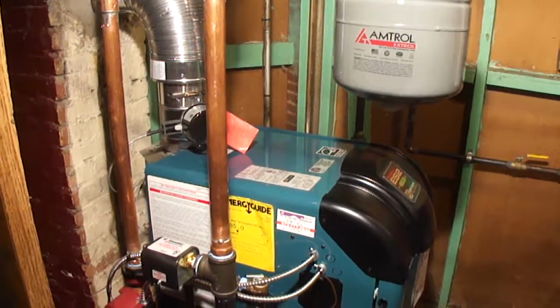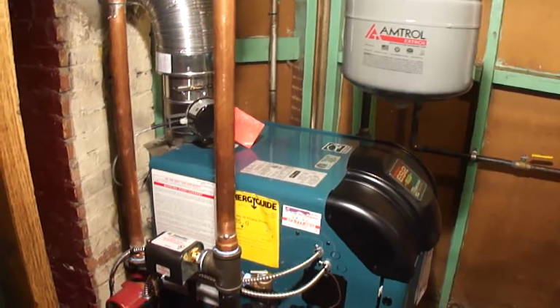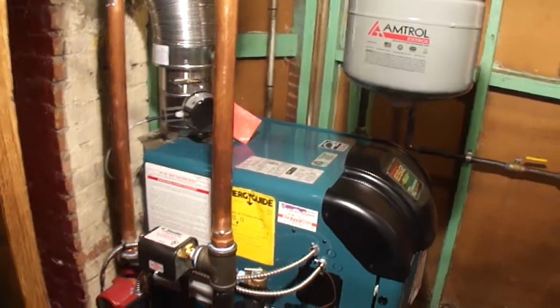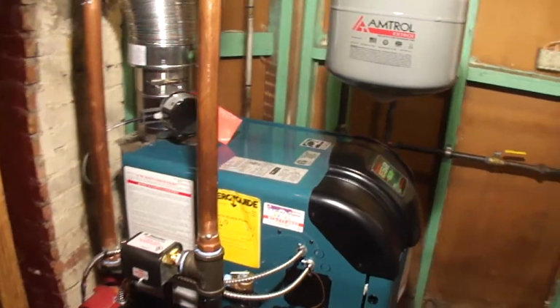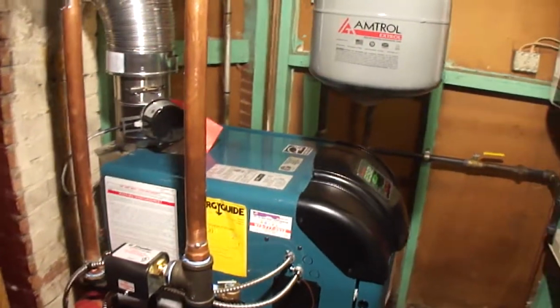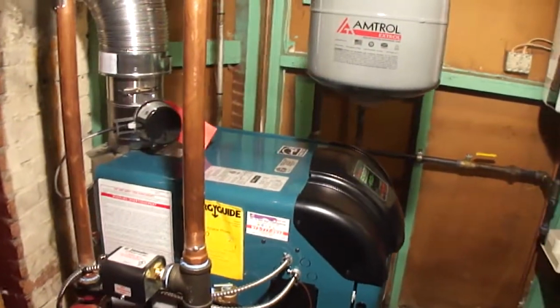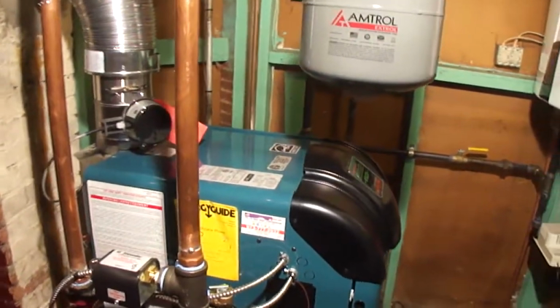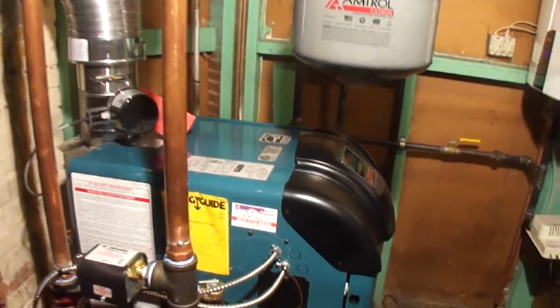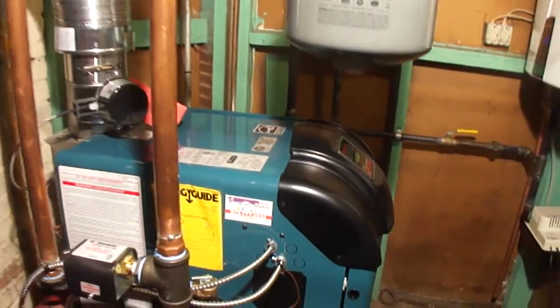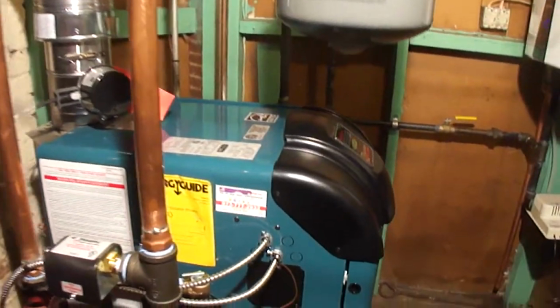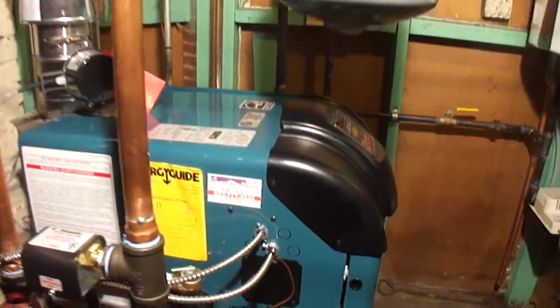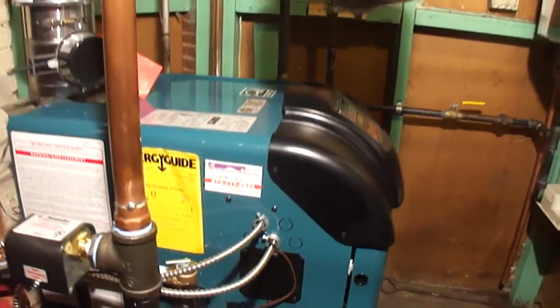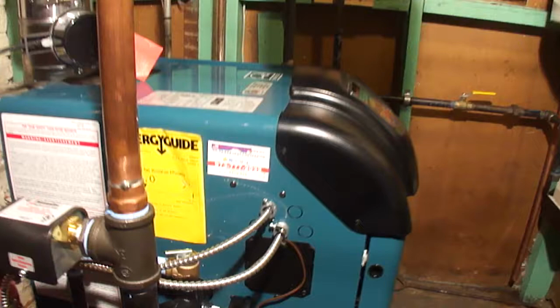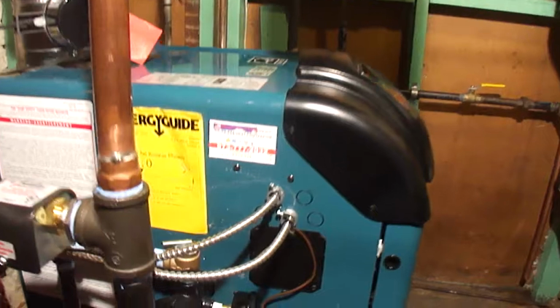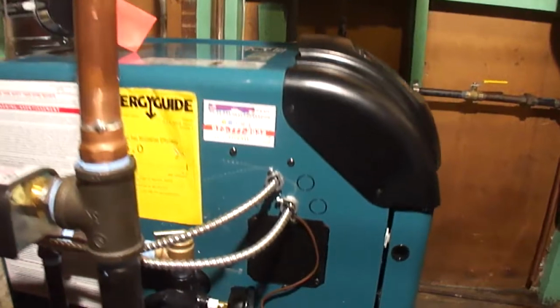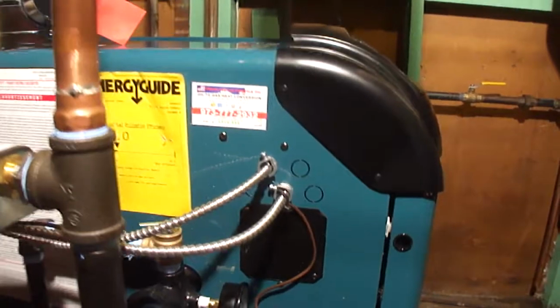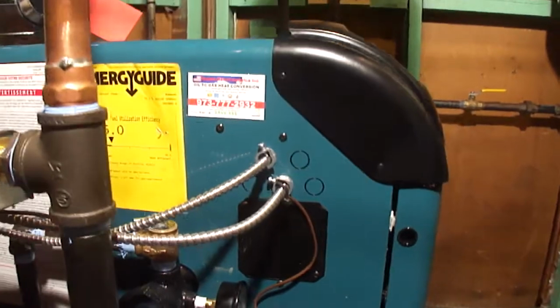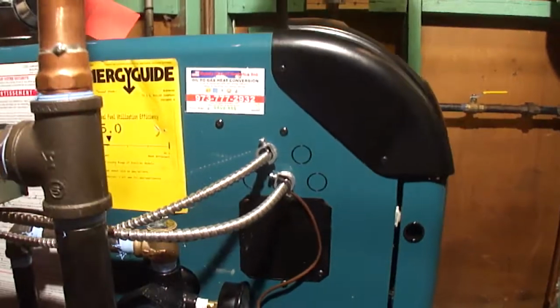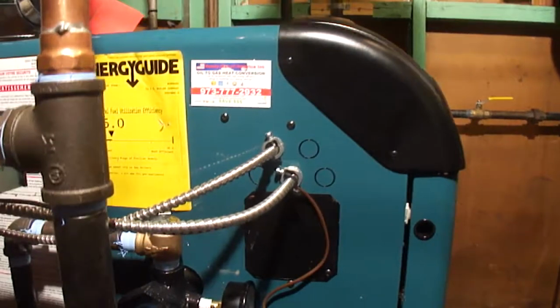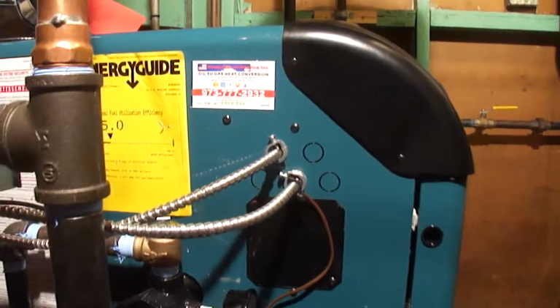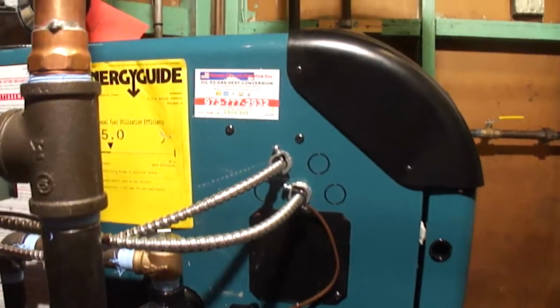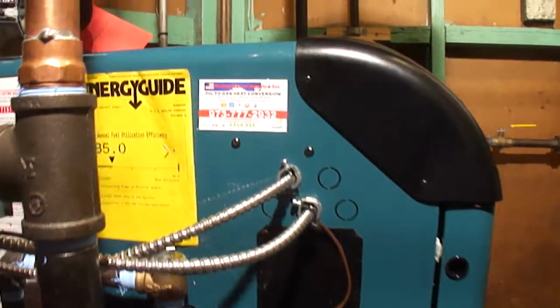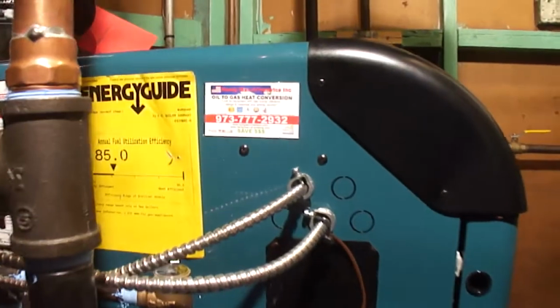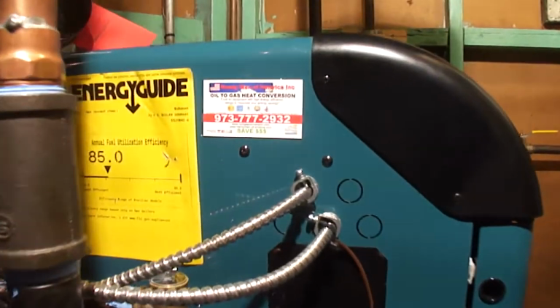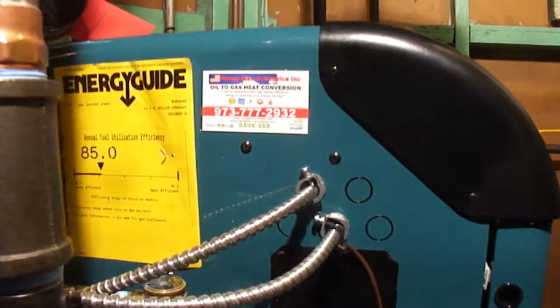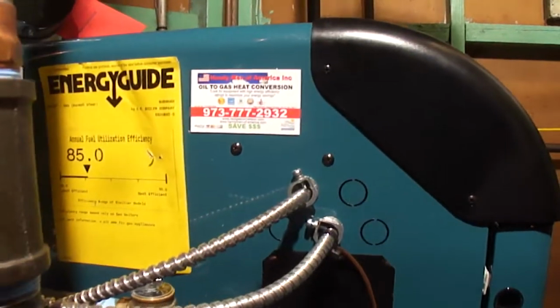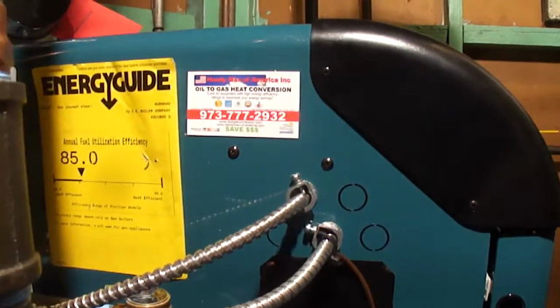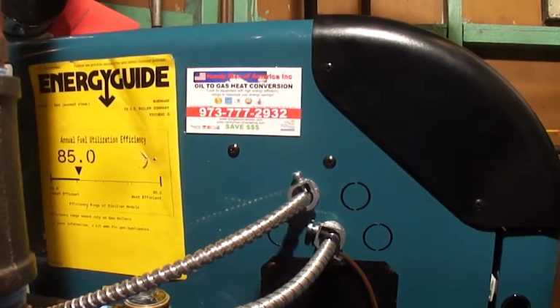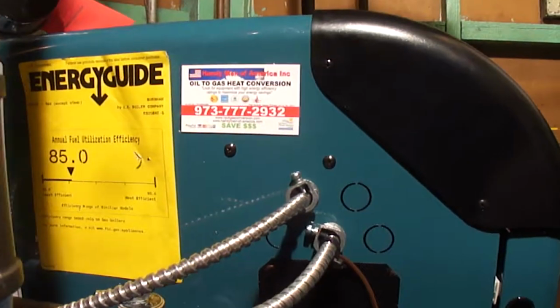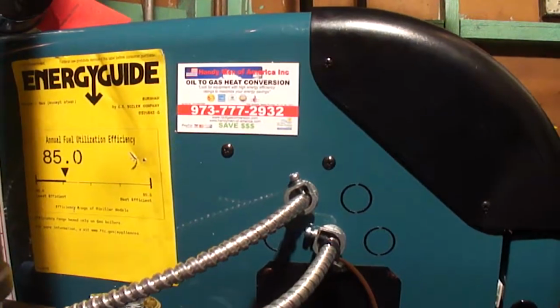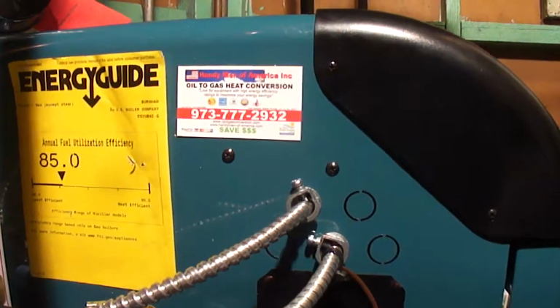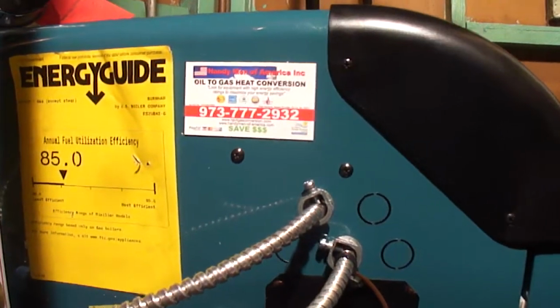Call us for an energy efficiency assessment. Here's our number.